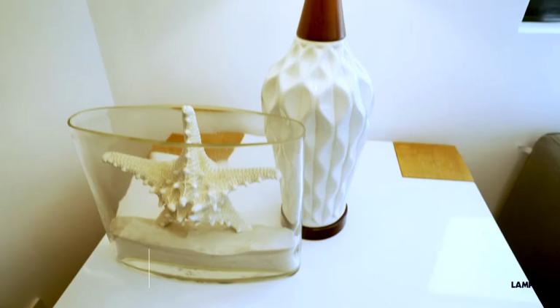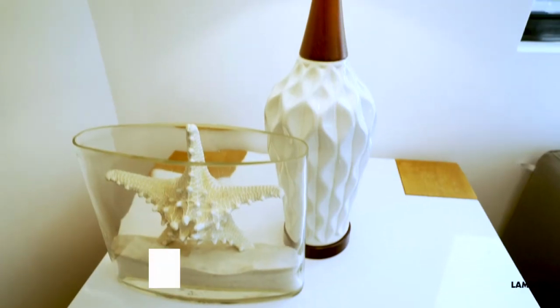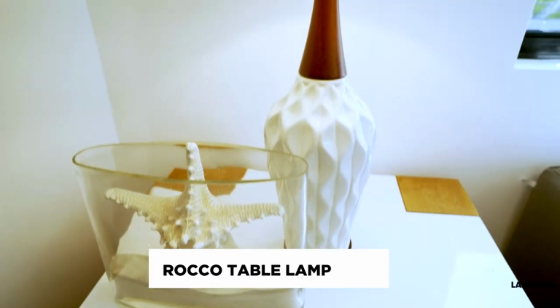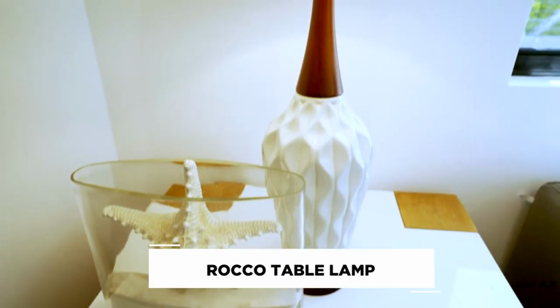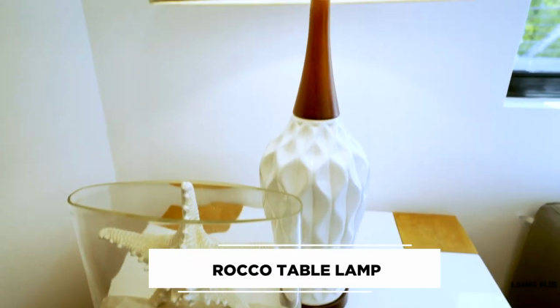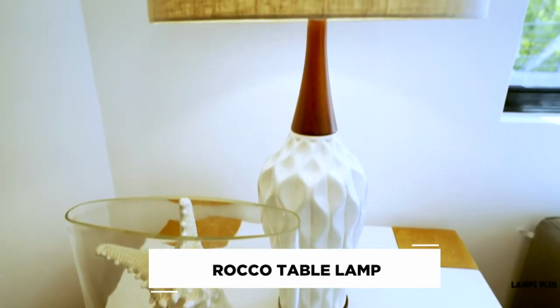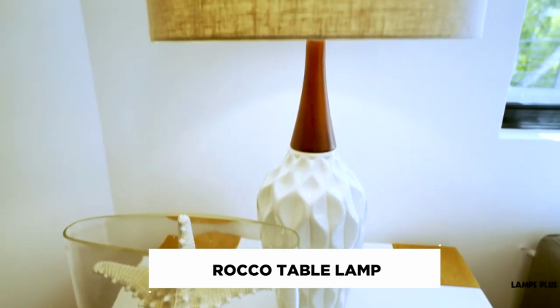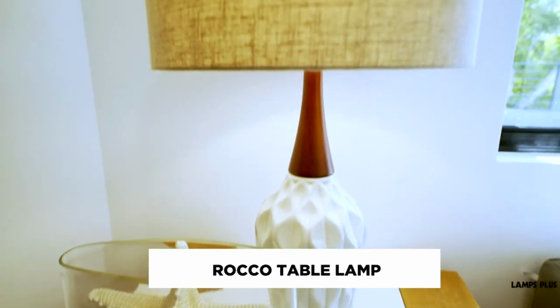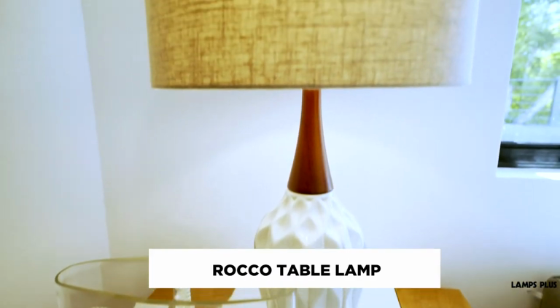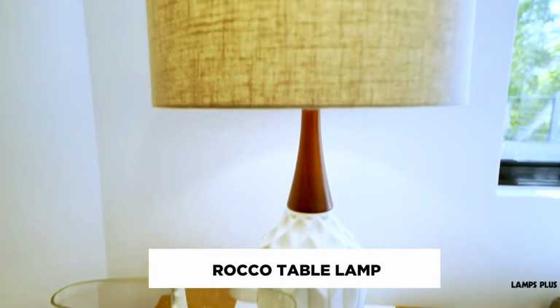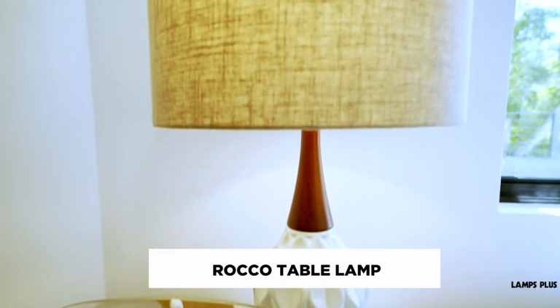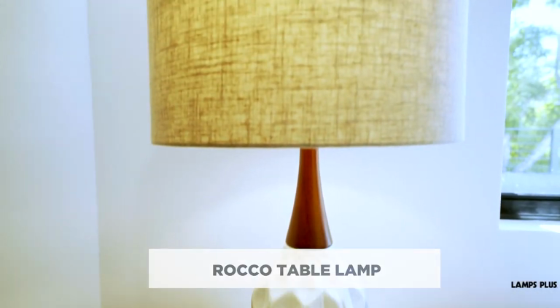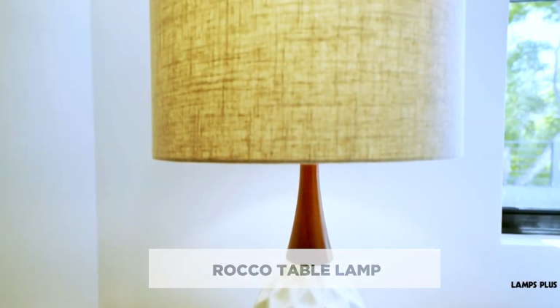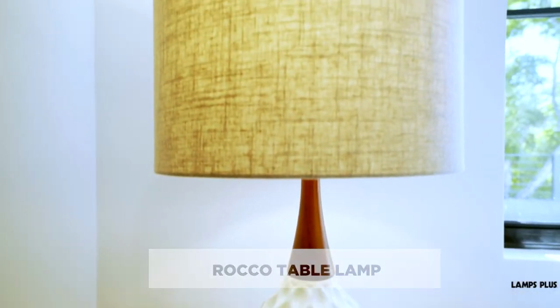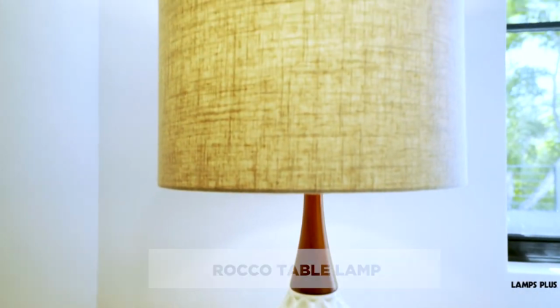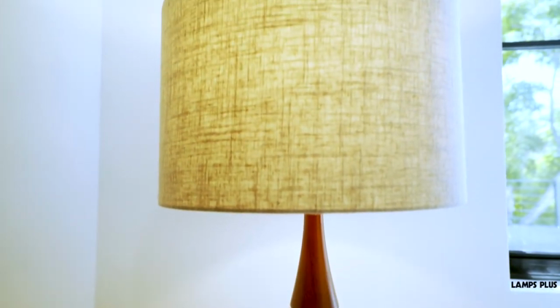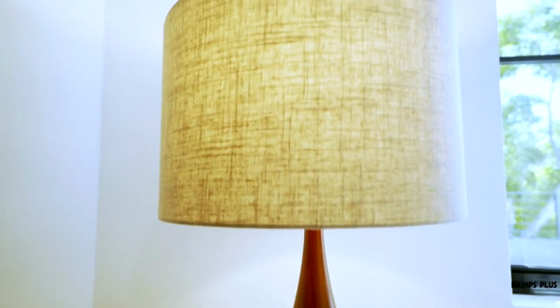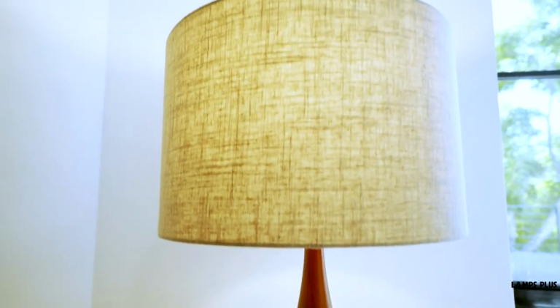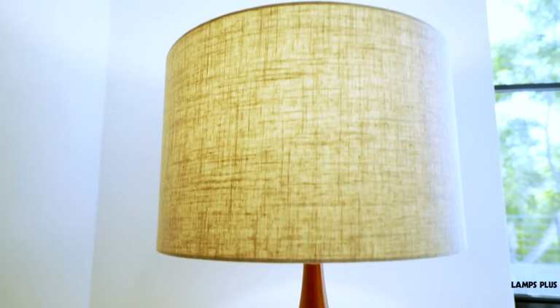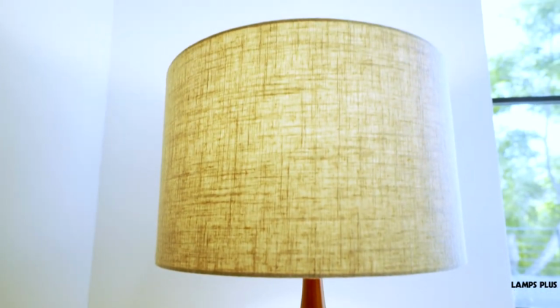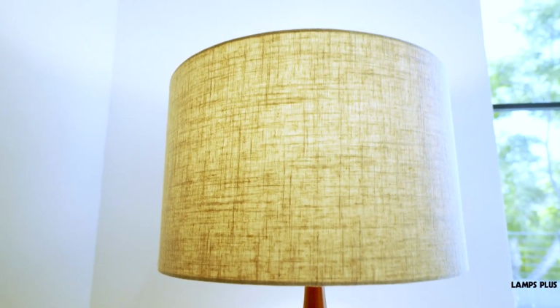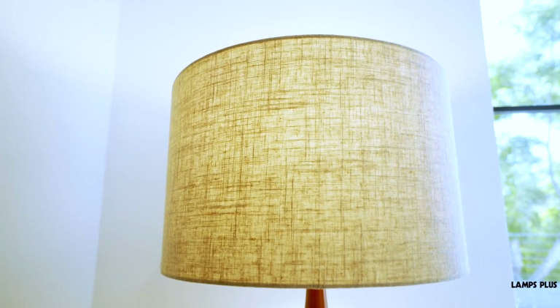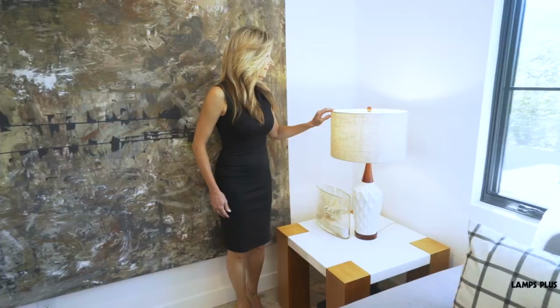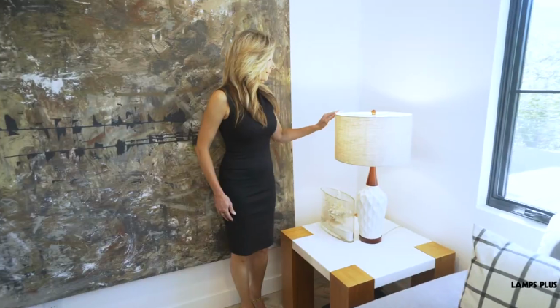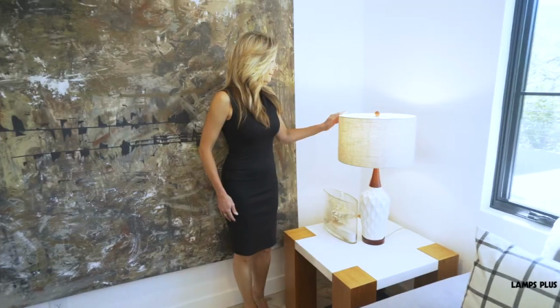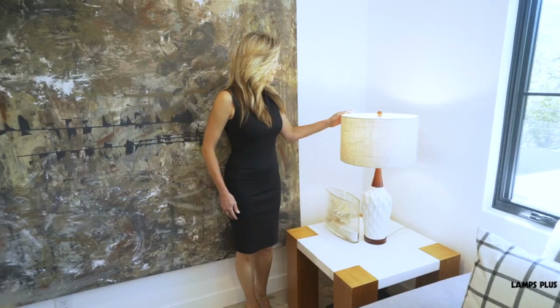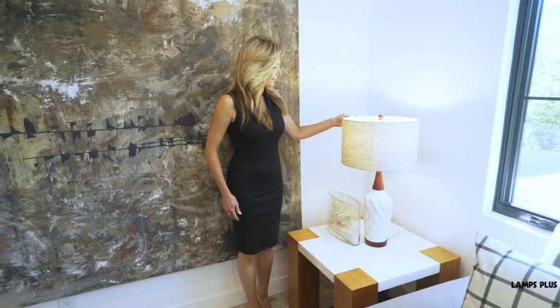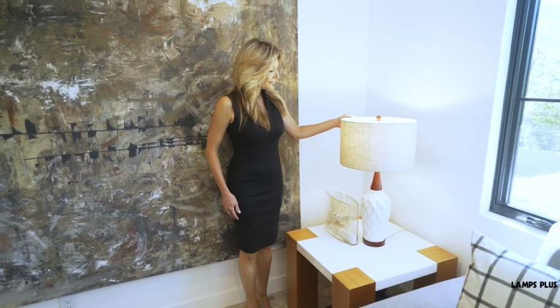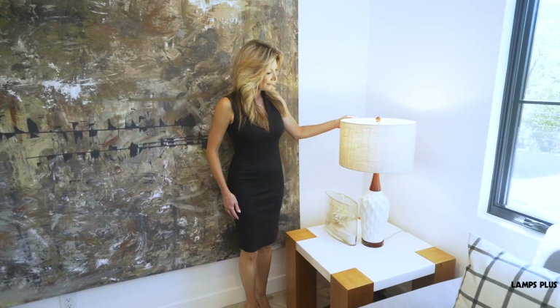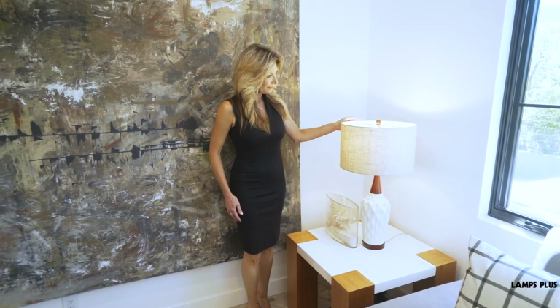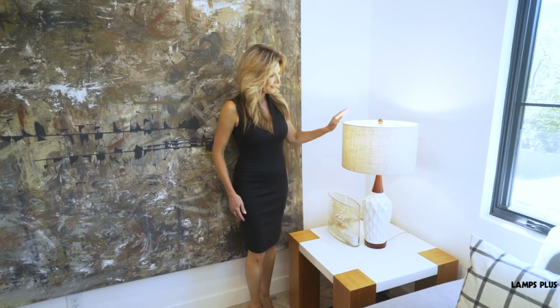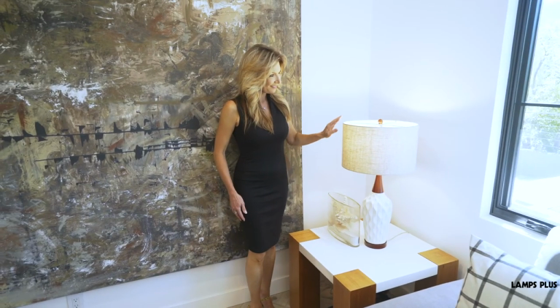Next to that, we have the table lamp in white and wood, which picks up on the other walnut accents around the room.